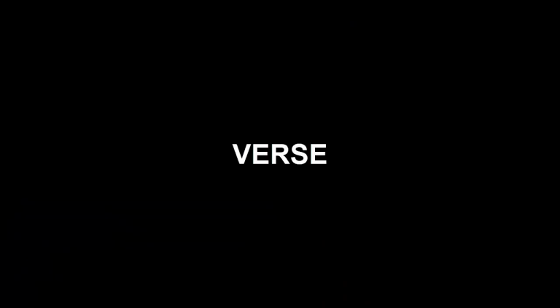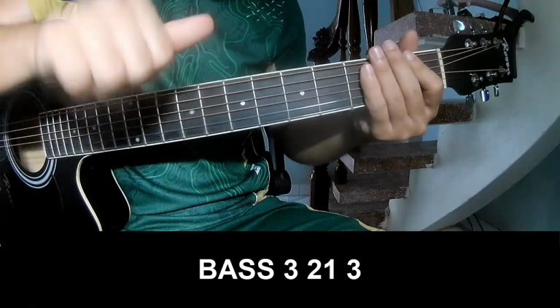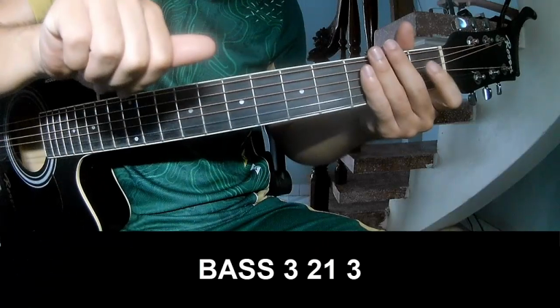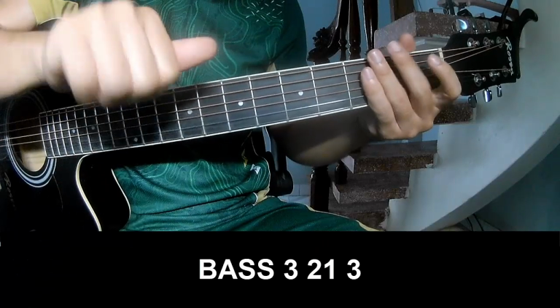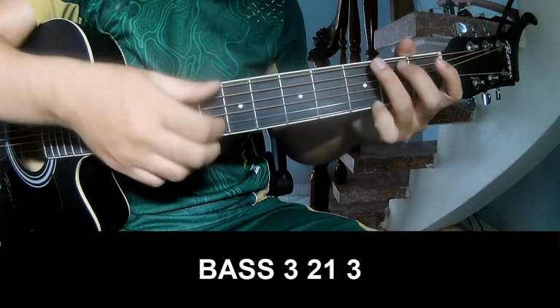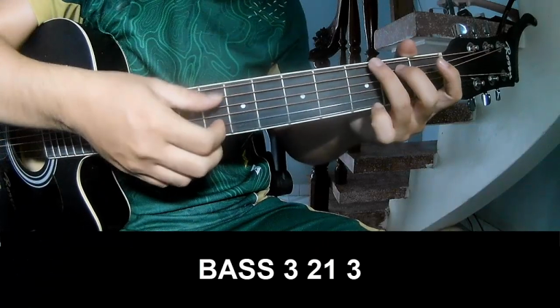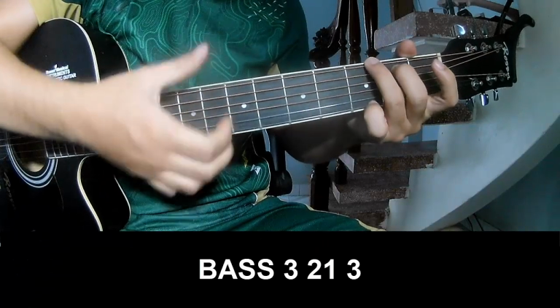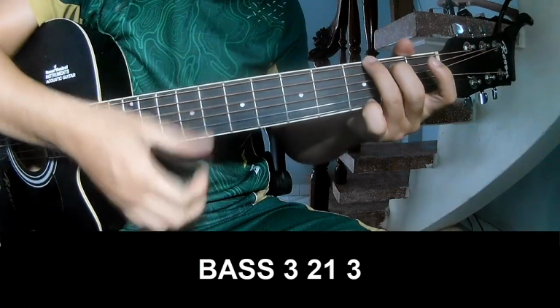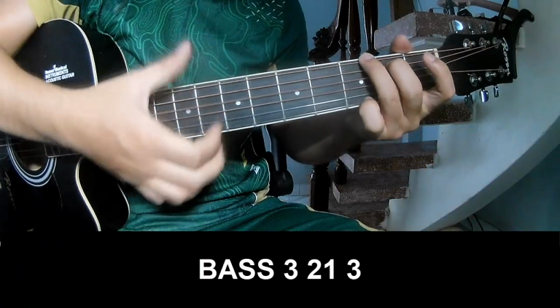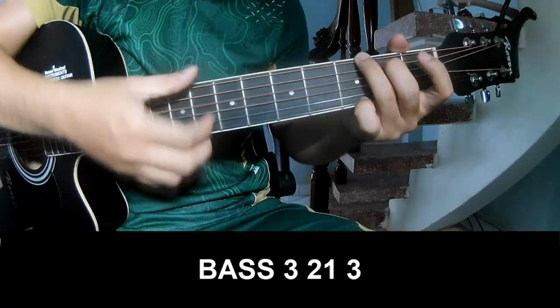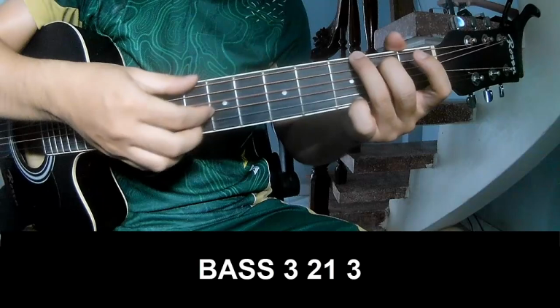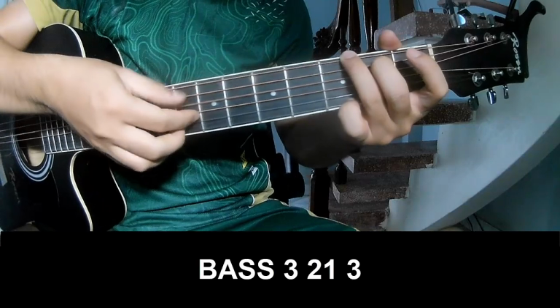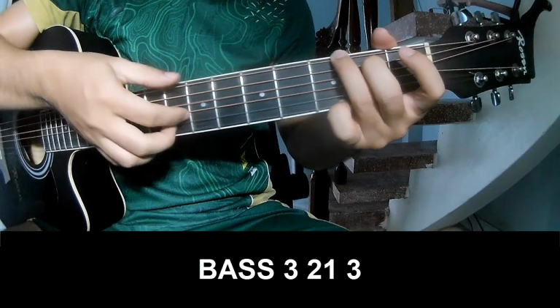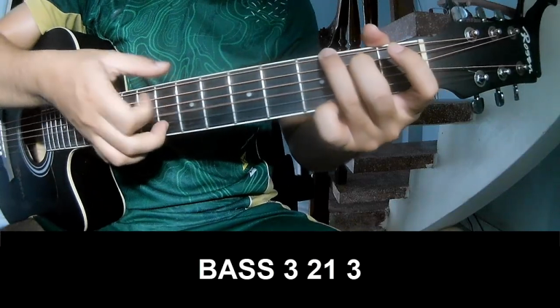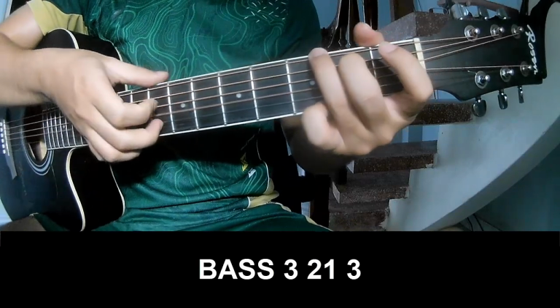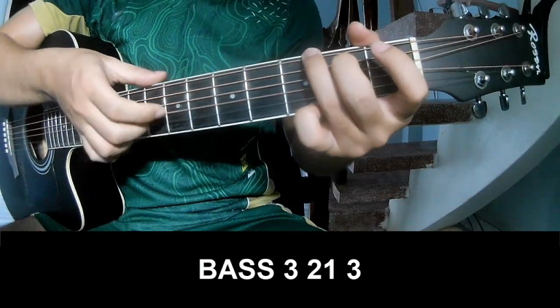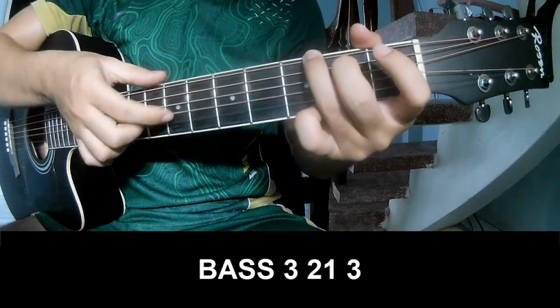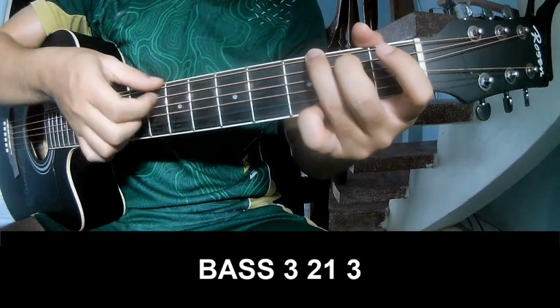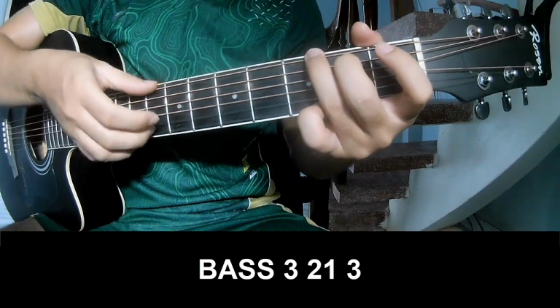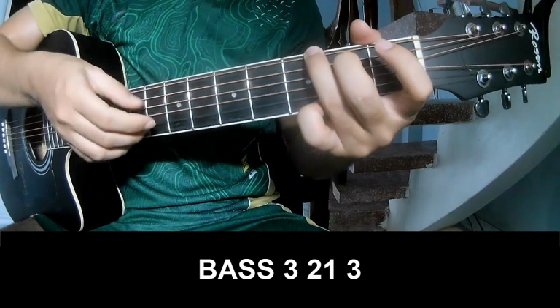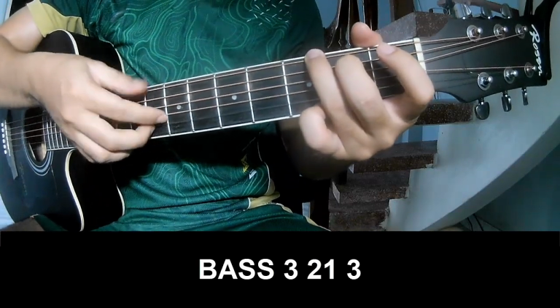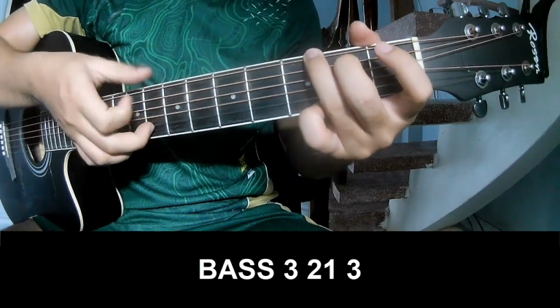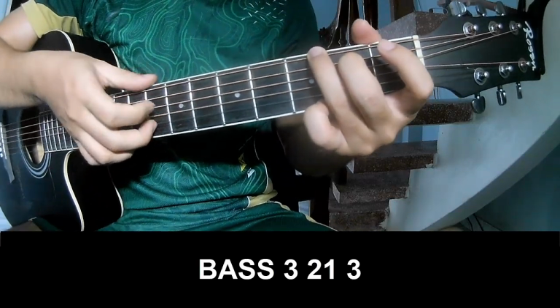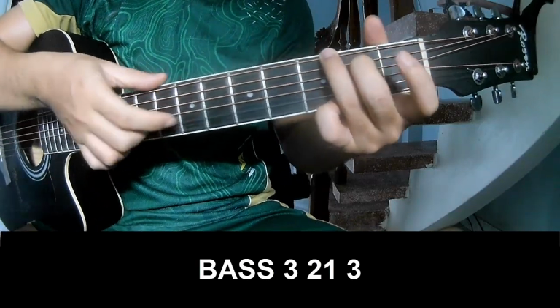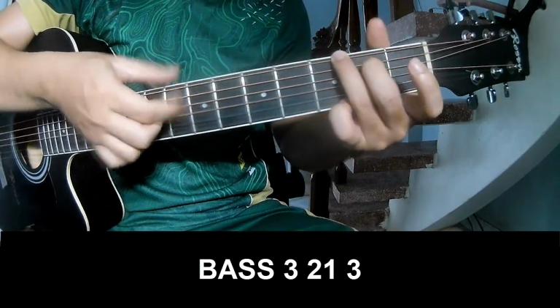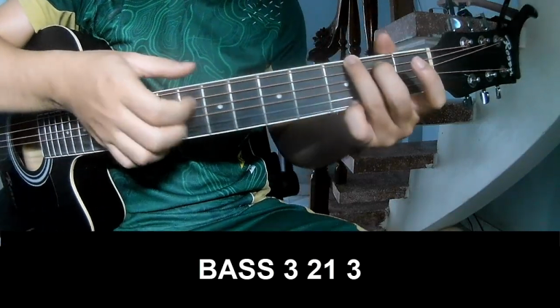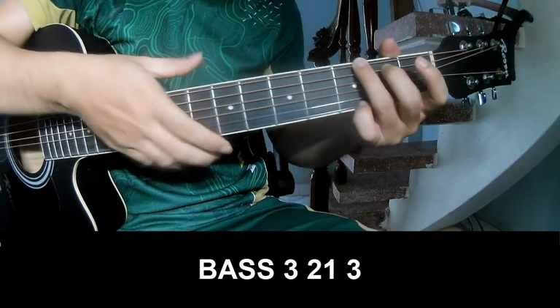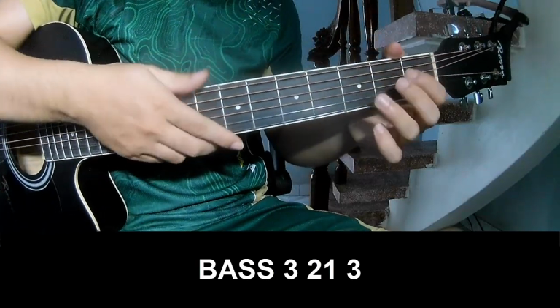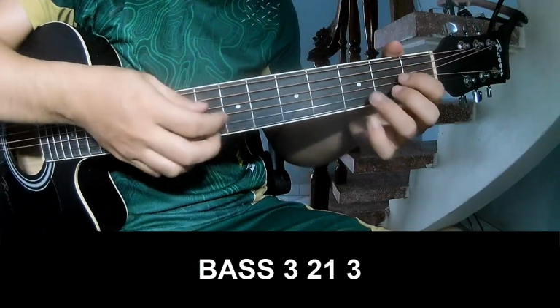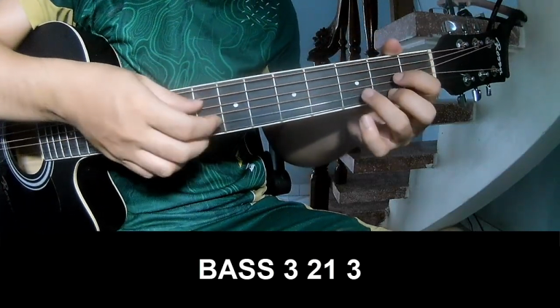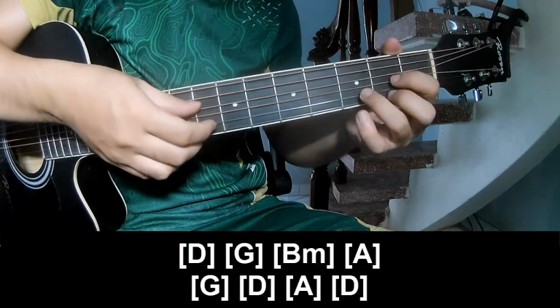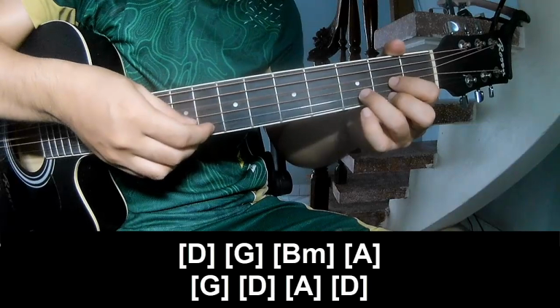The first to play: page 3, 2, 1, 3, page 3, 2, 1, 3. And to play along D.